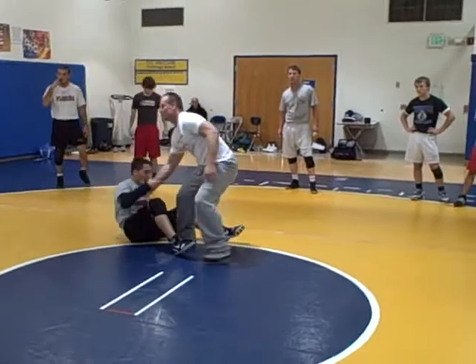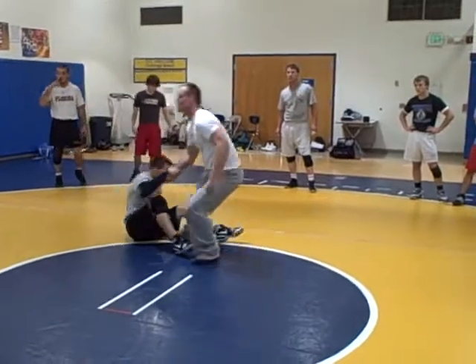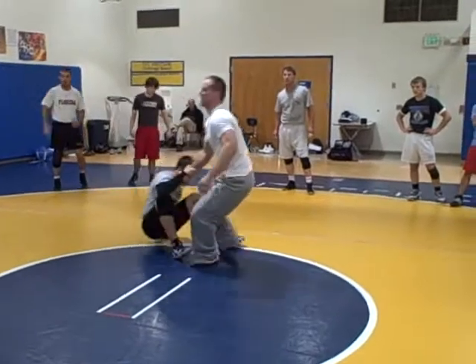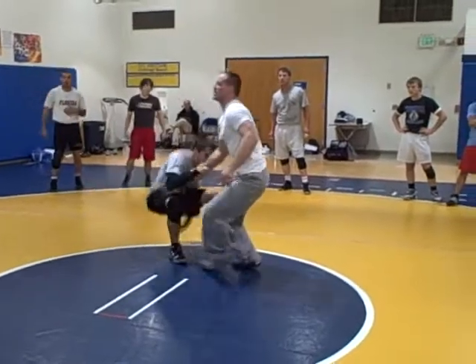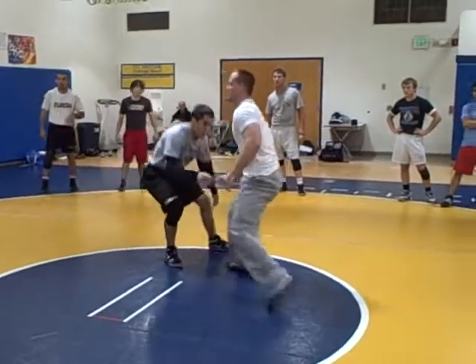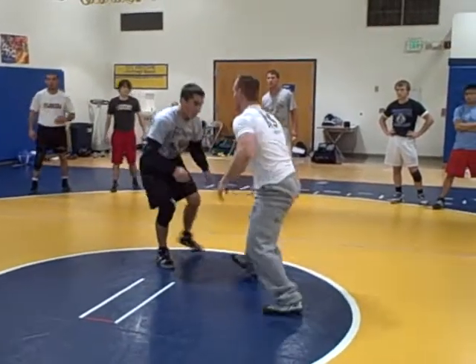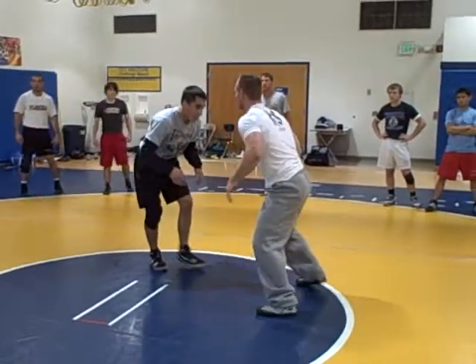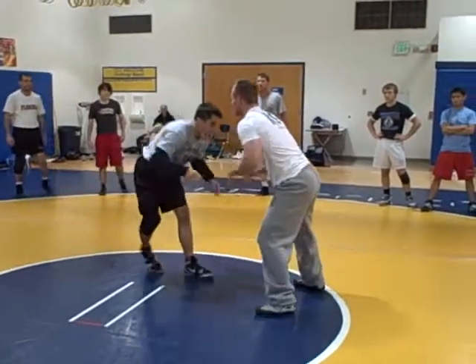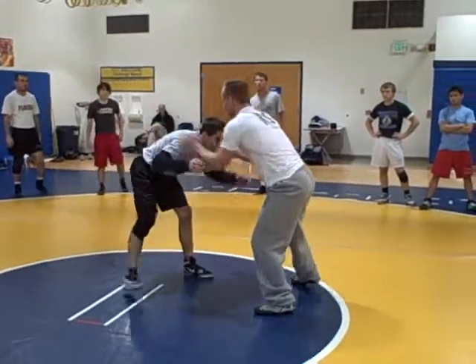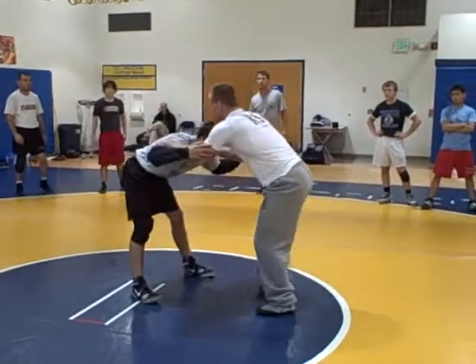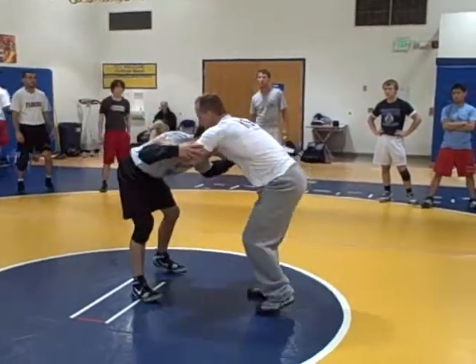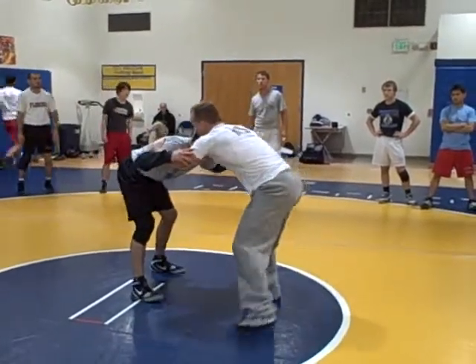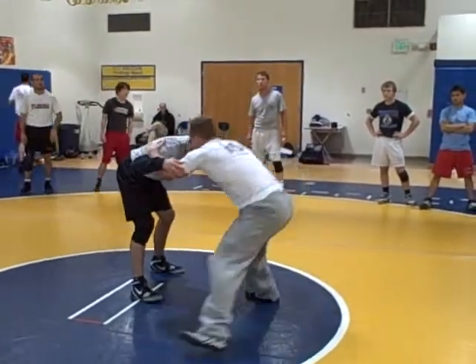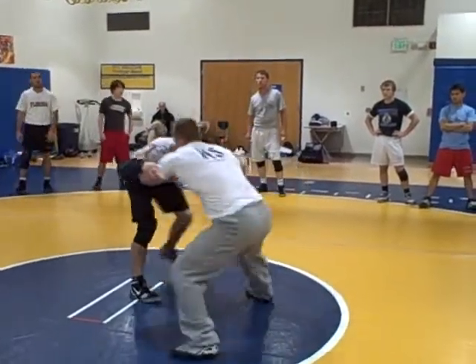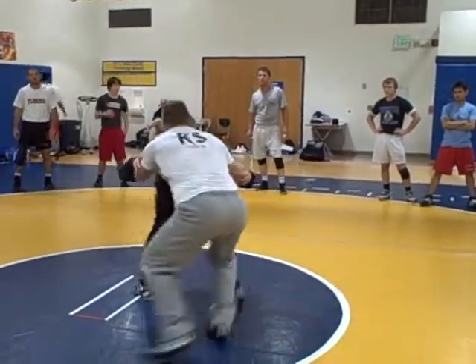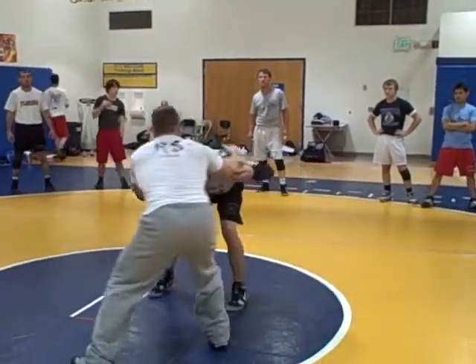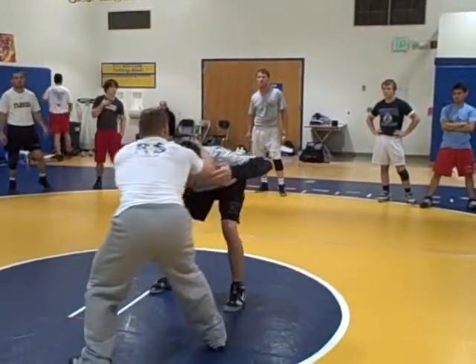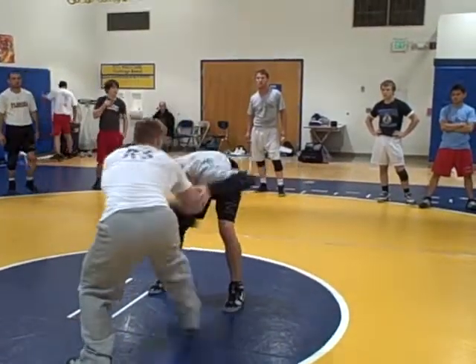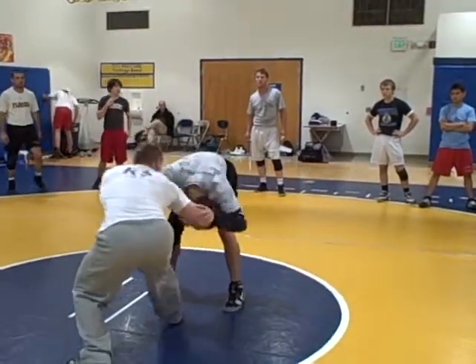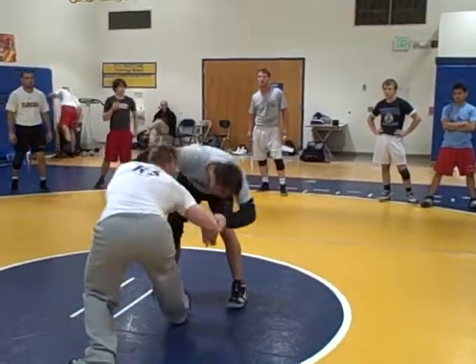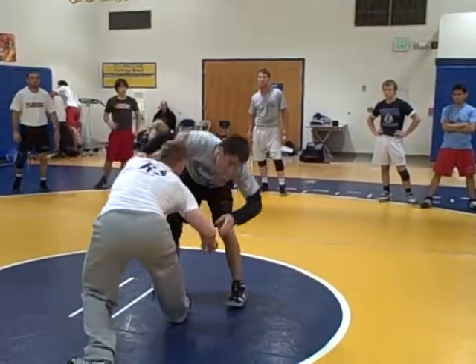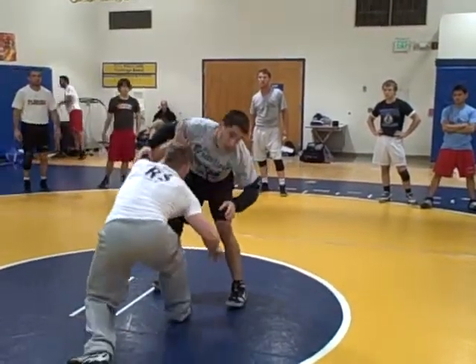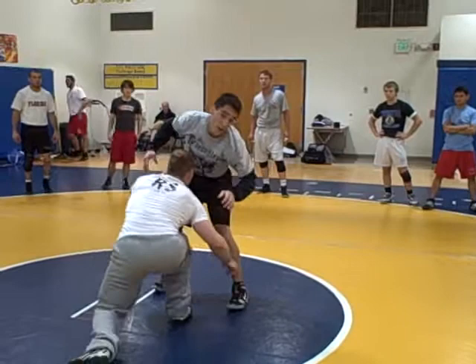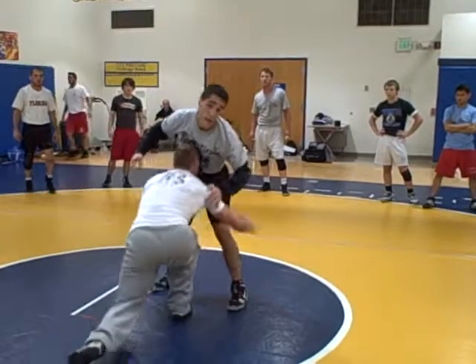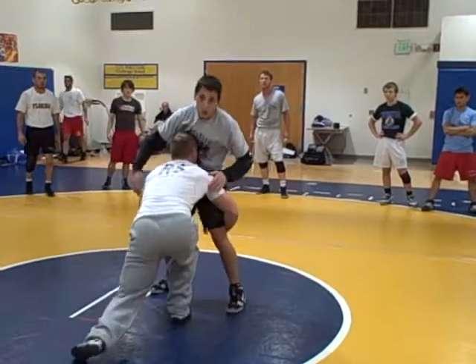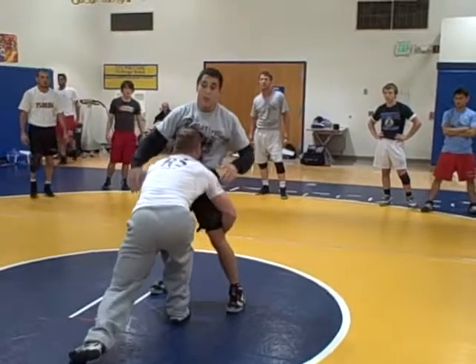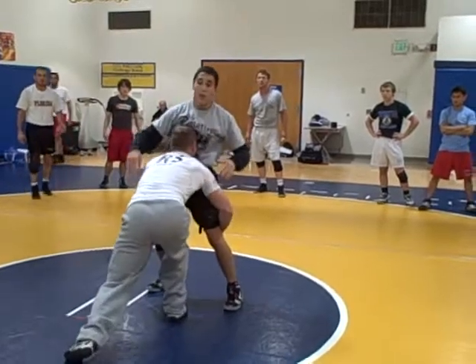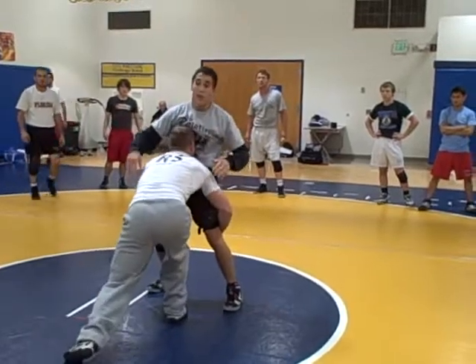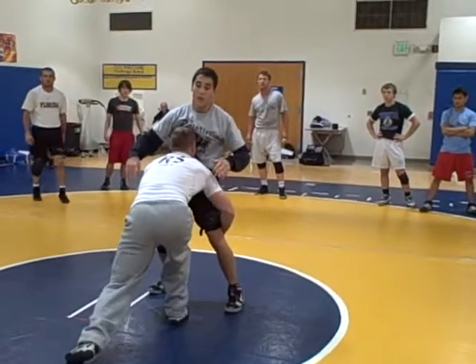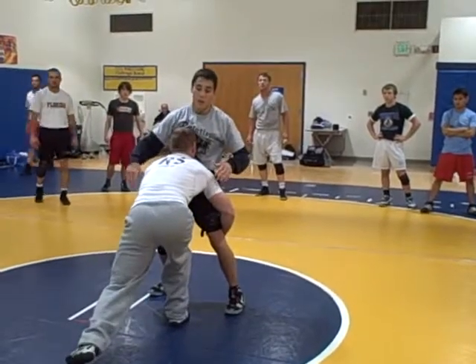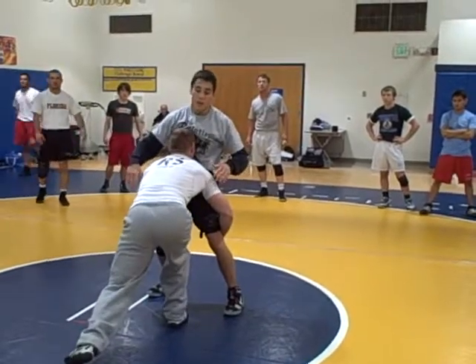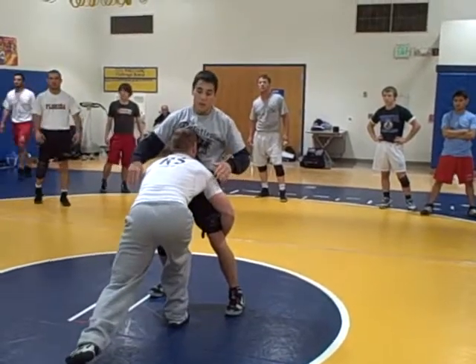Head and the chest double. So we square him up. Head right. He comes up. We're already dropping. That's where we want to be.